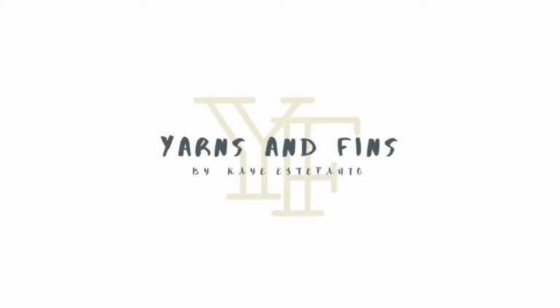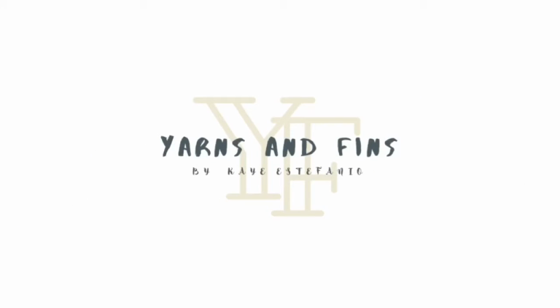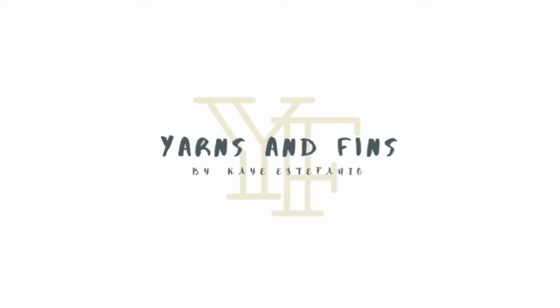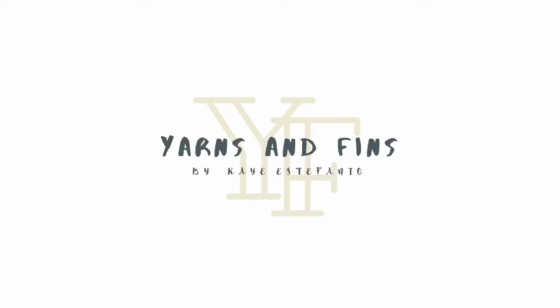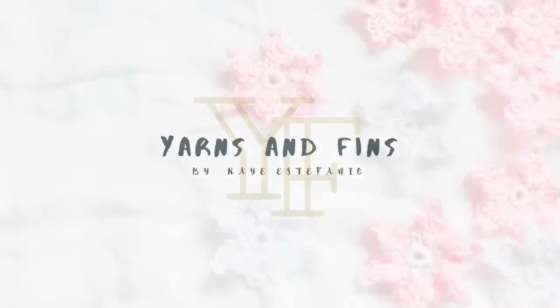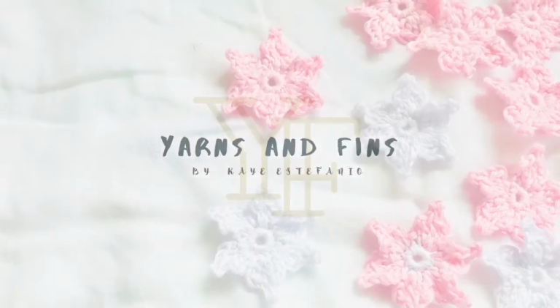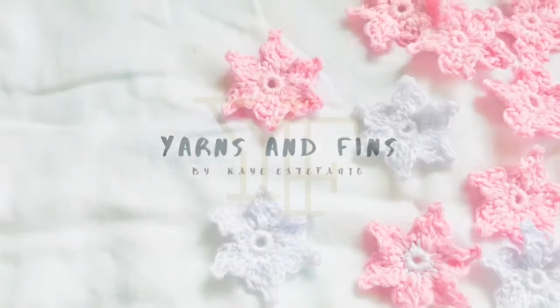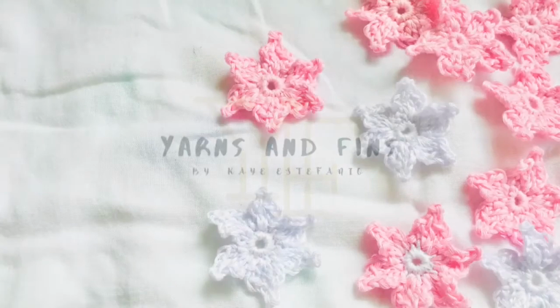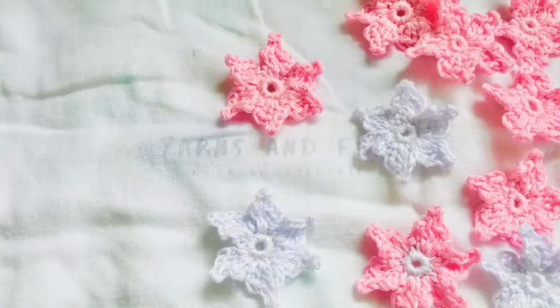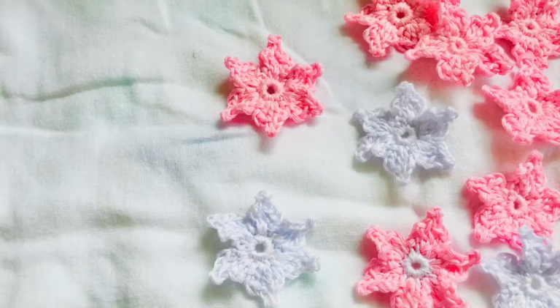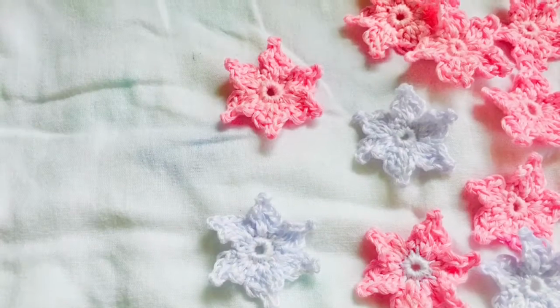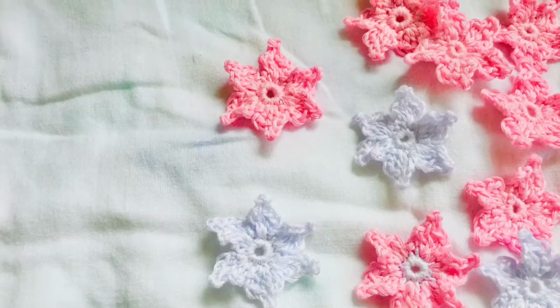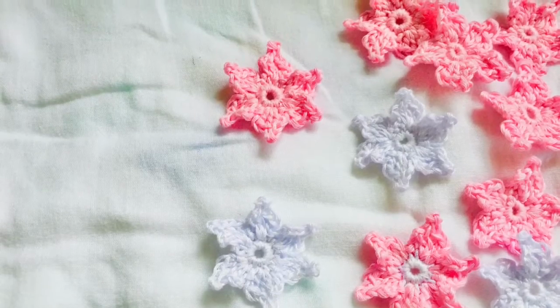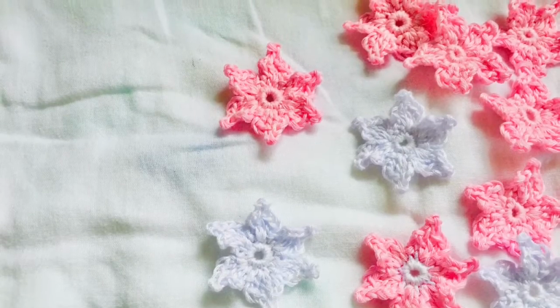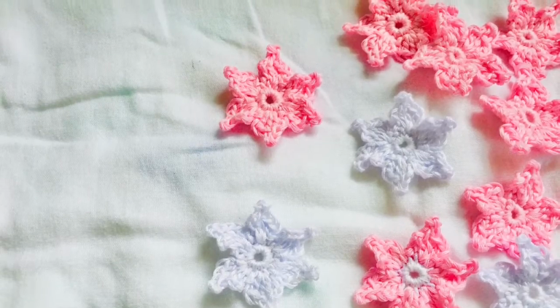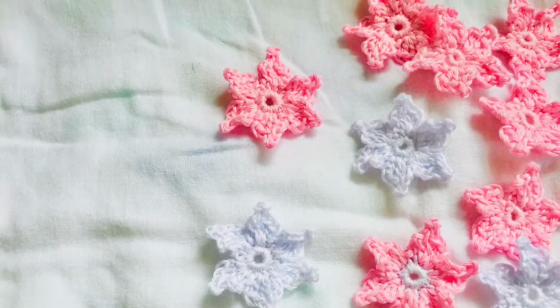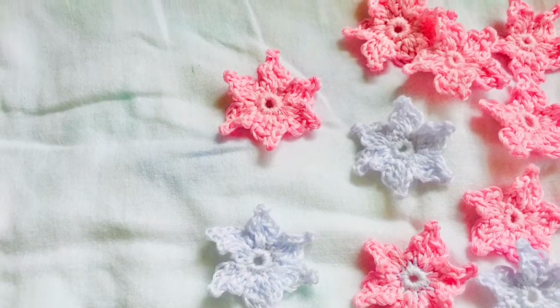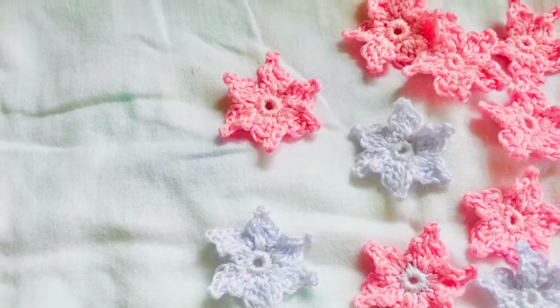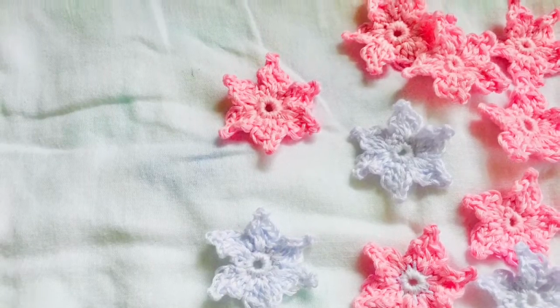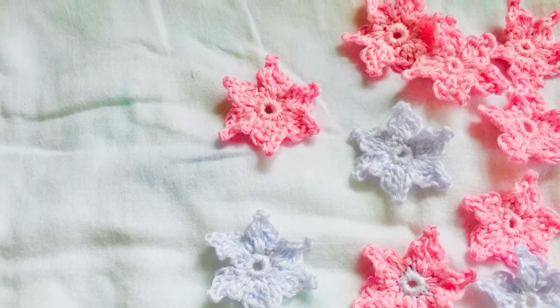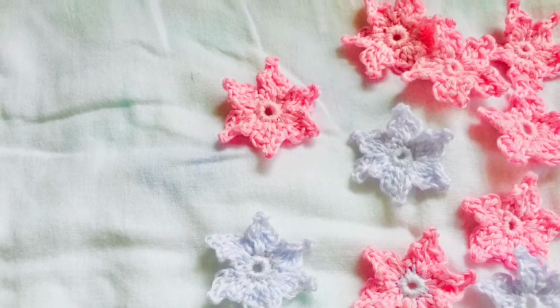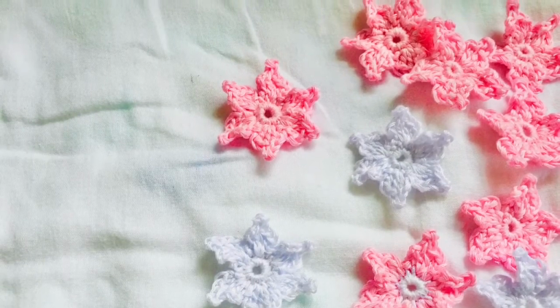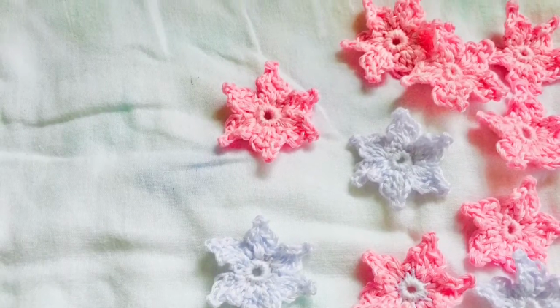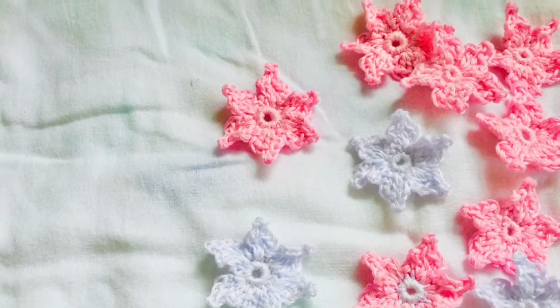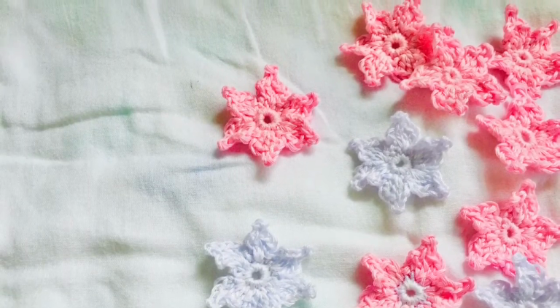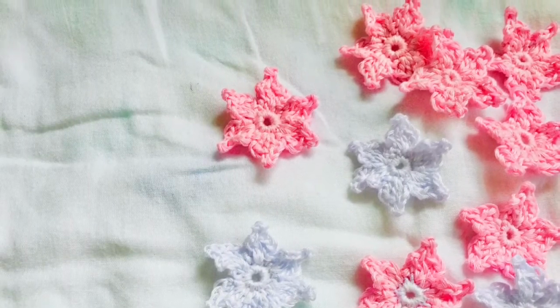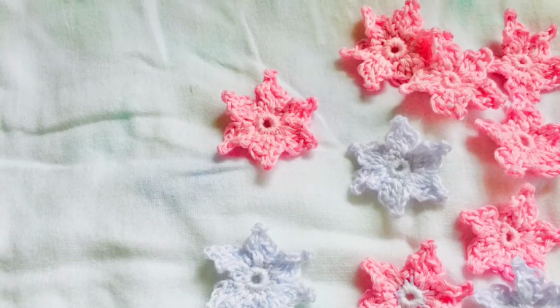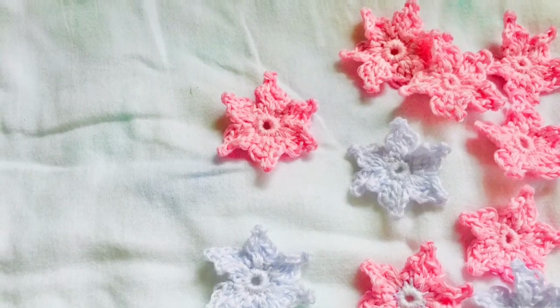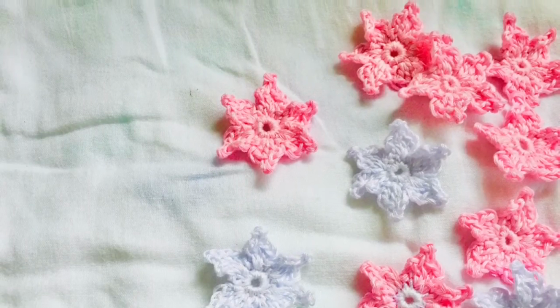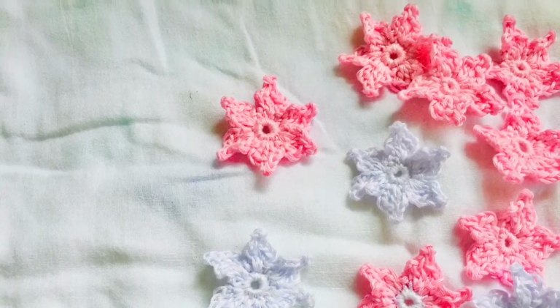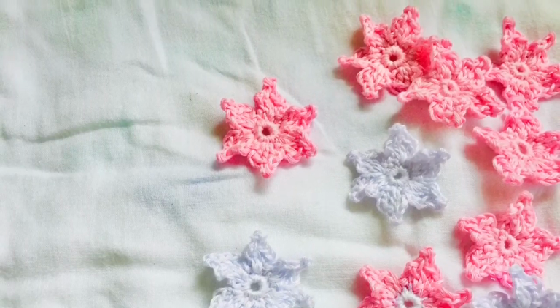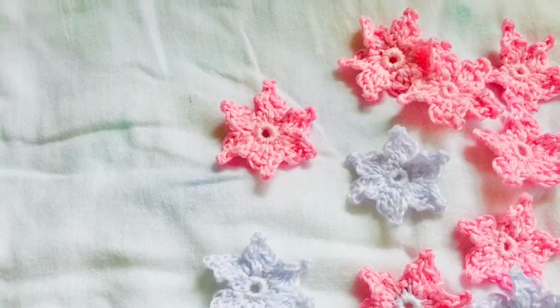Hello, I'm Kay Estefania and welcome to my YouTube channel. In this video, I will be sharing with you how to crochet these flowers.